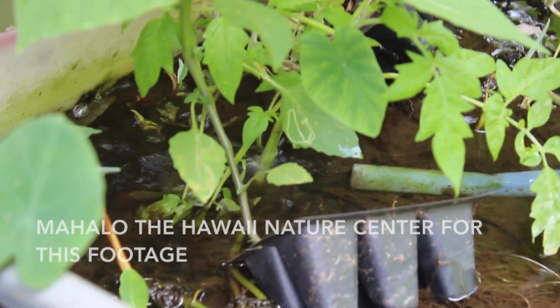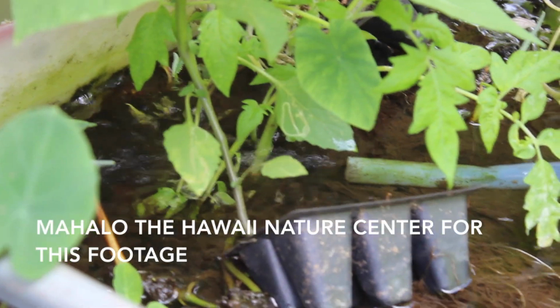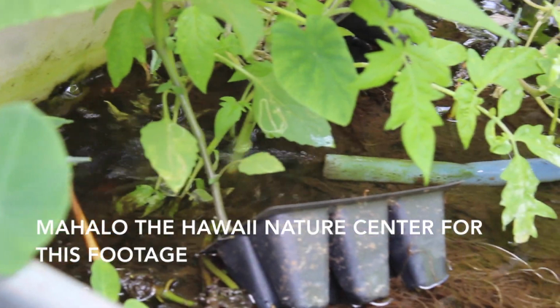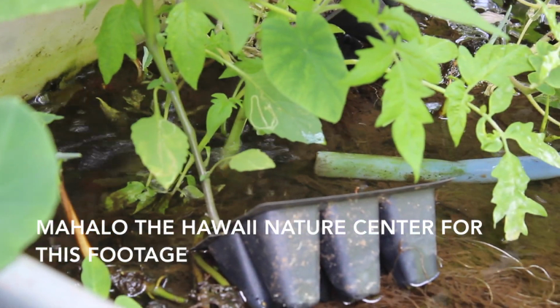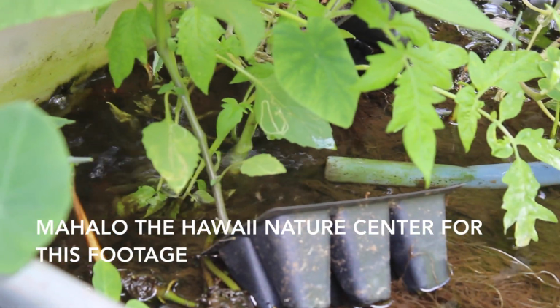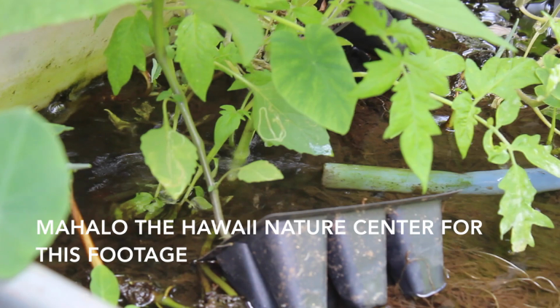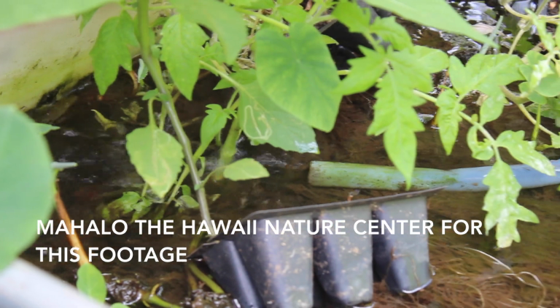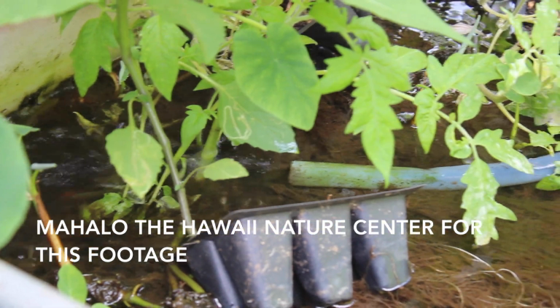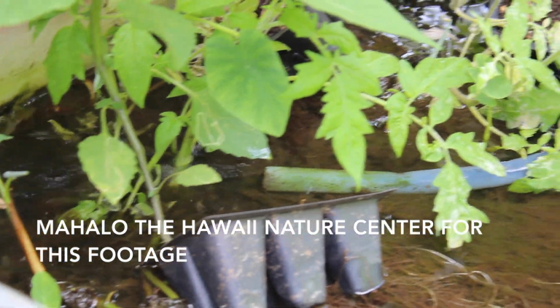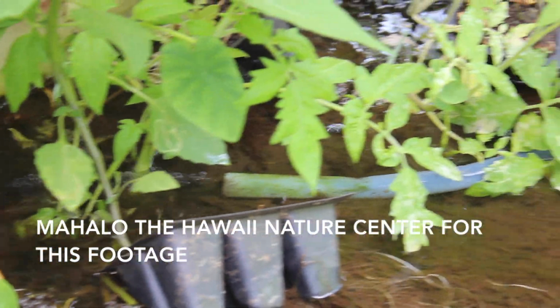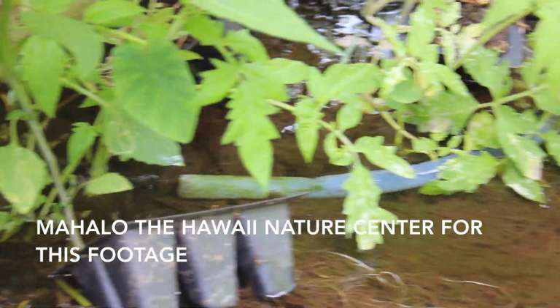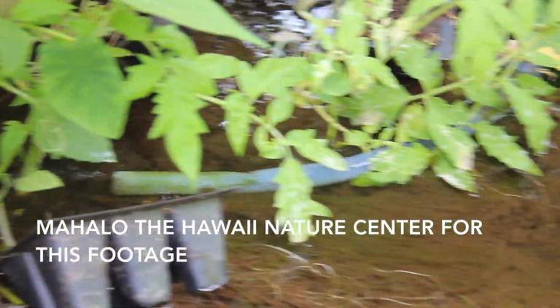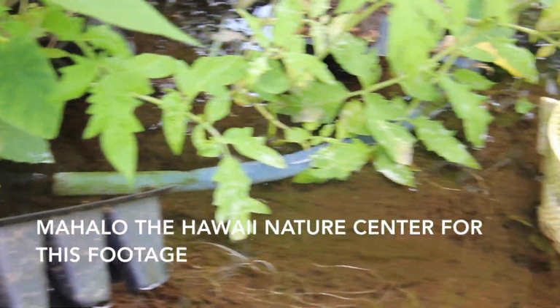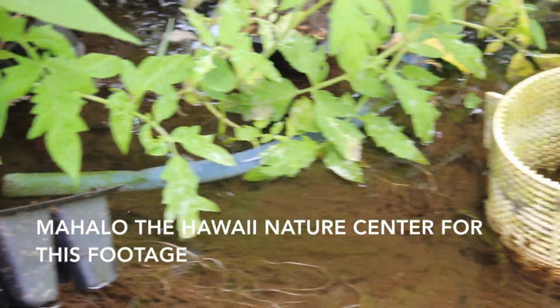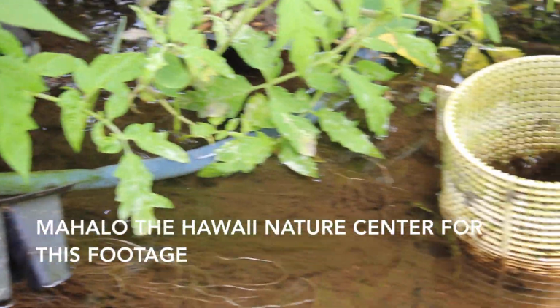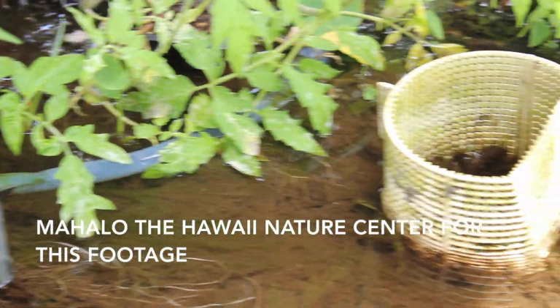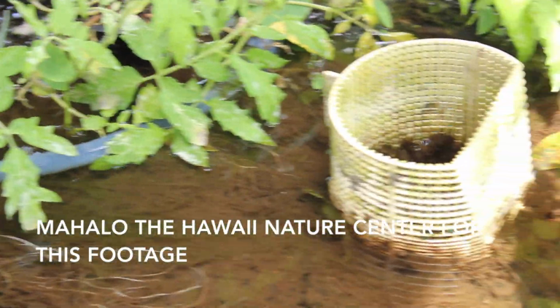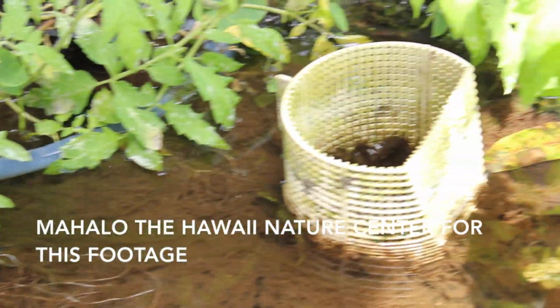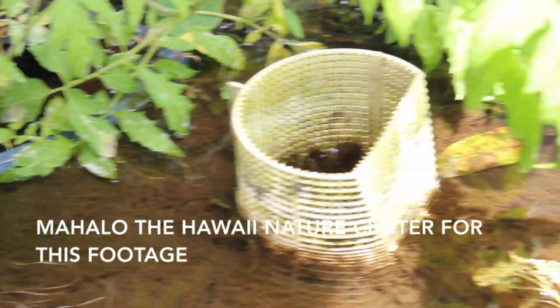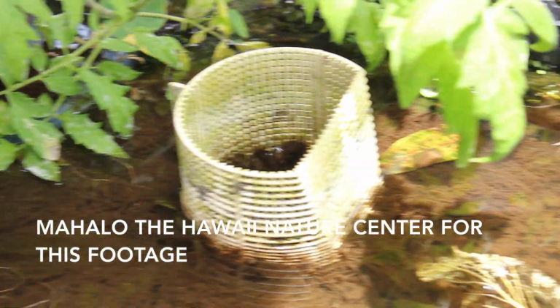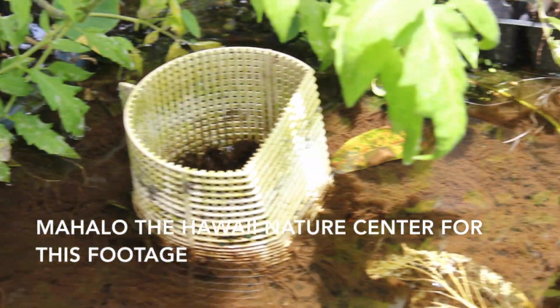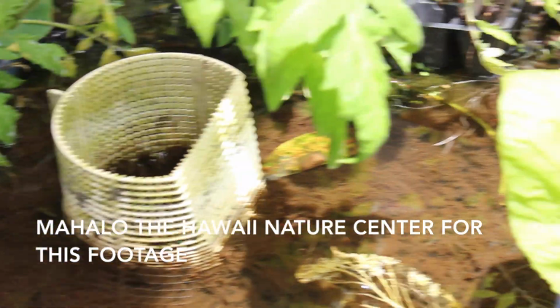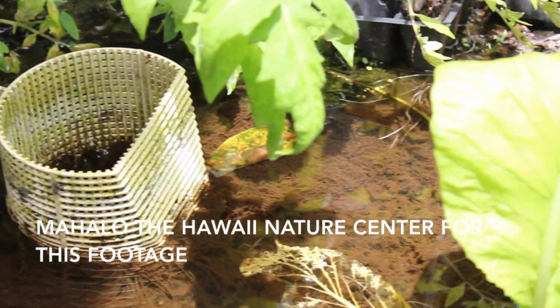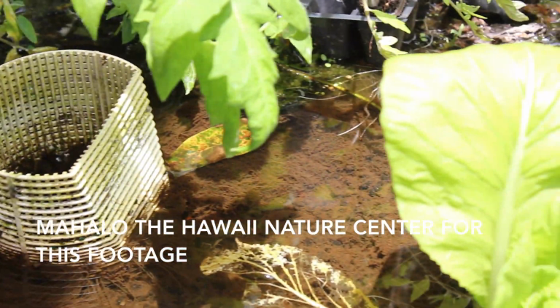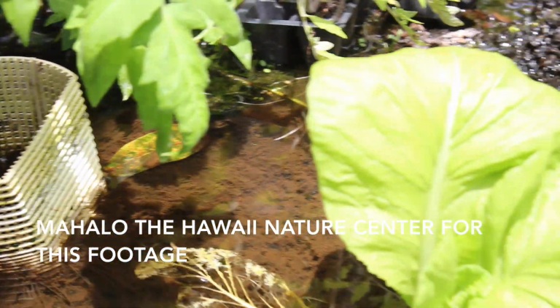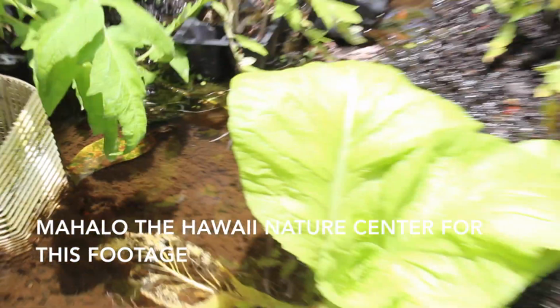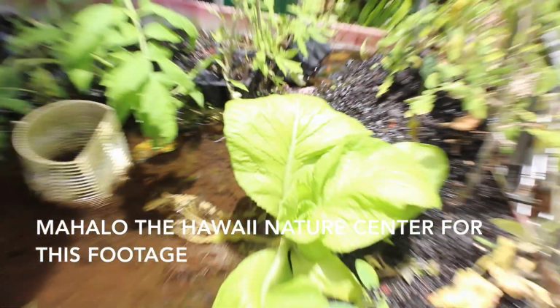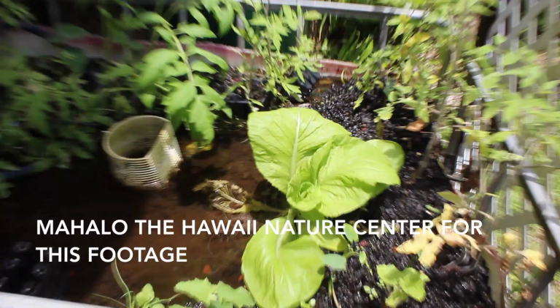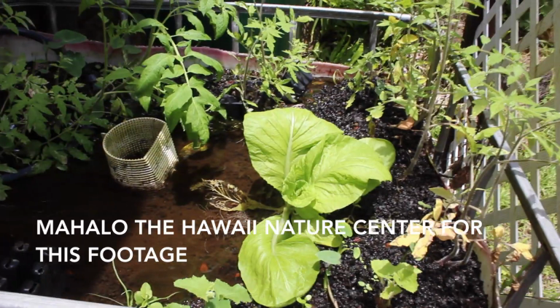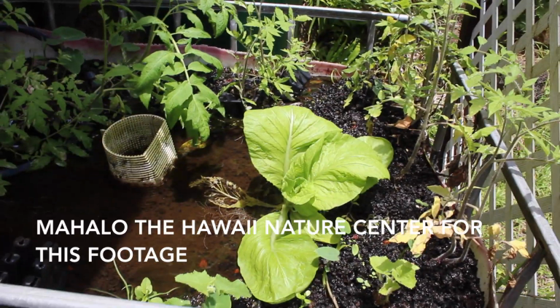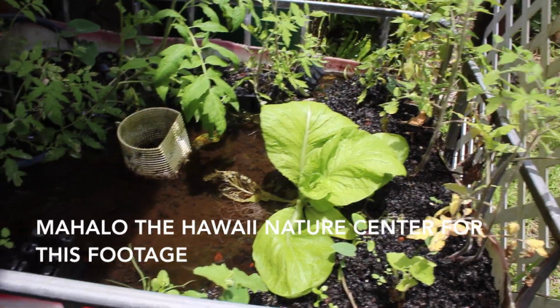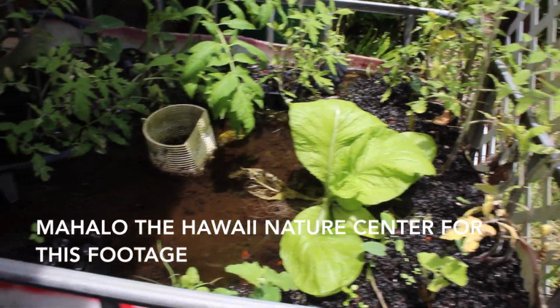But hey, if tiny aquatic plants can do this, why not the larger vegetables that we grow to eat? That's the concept behind aquaponics.